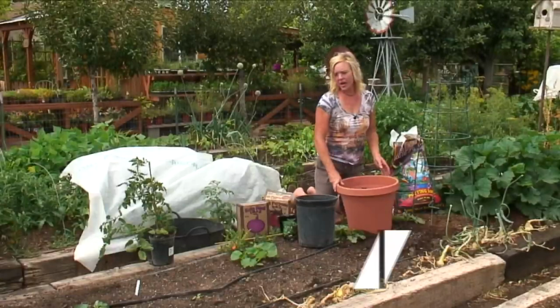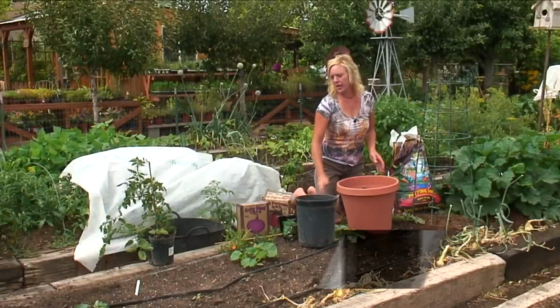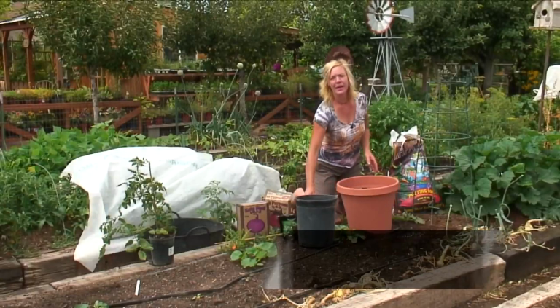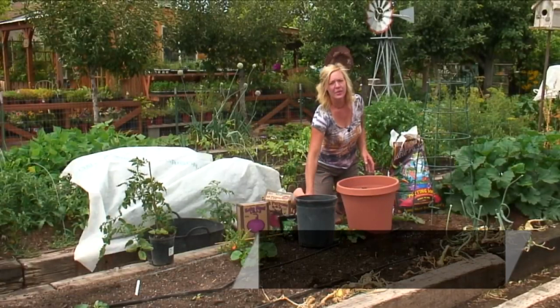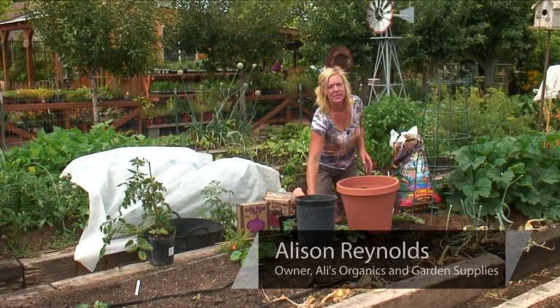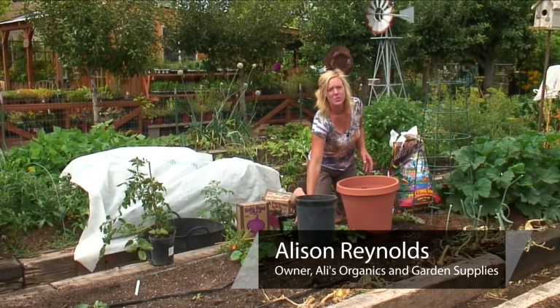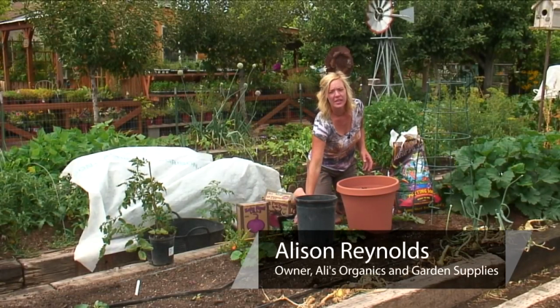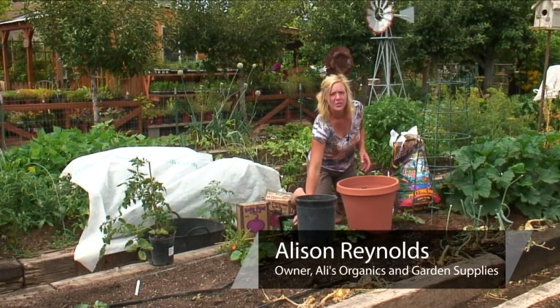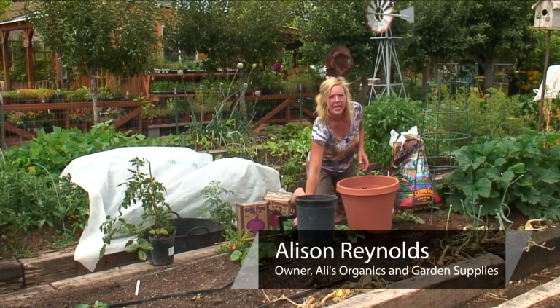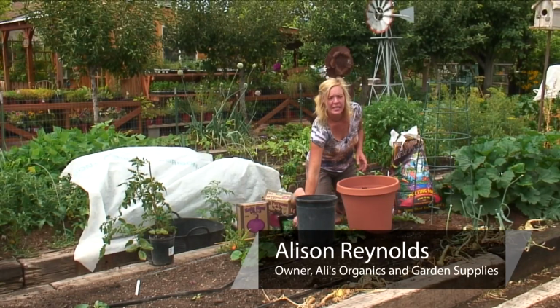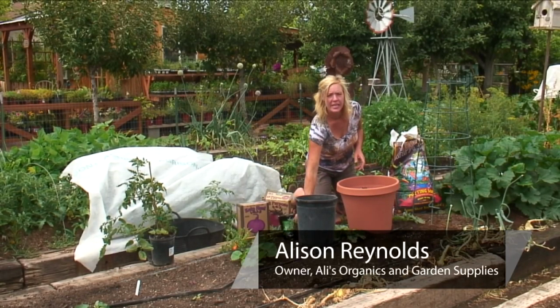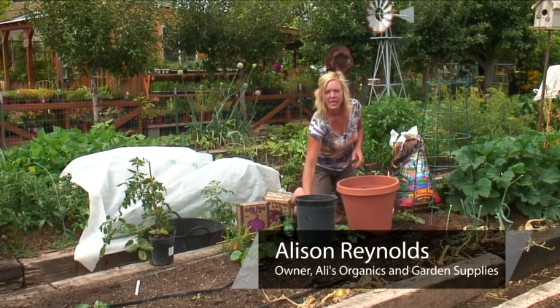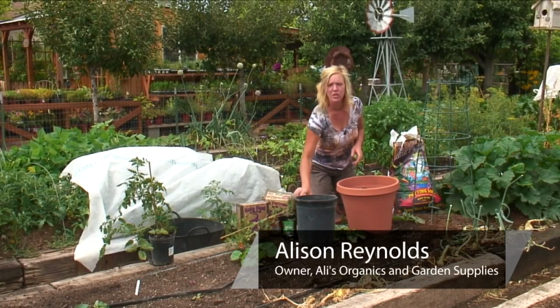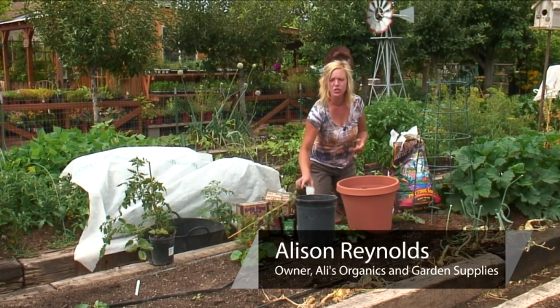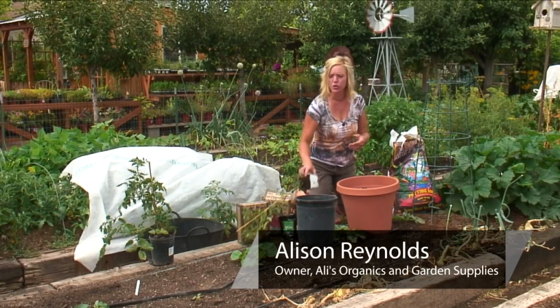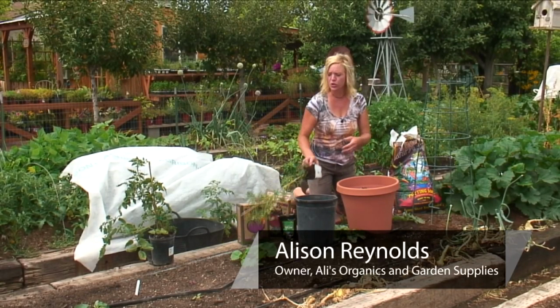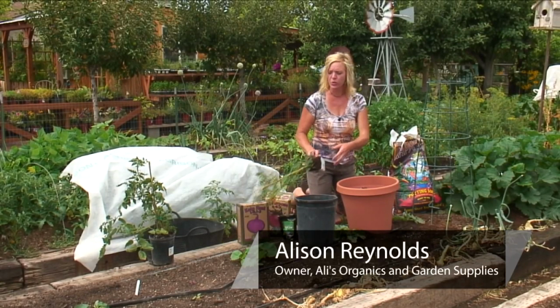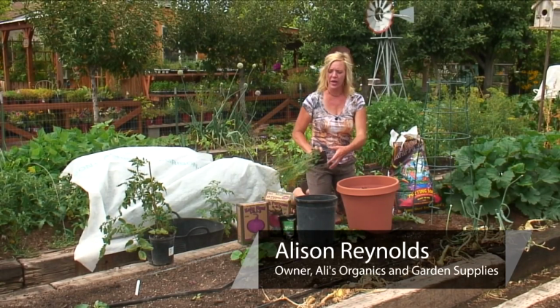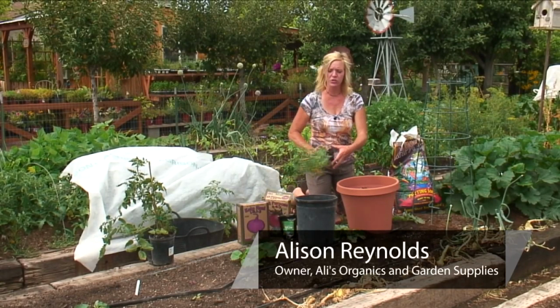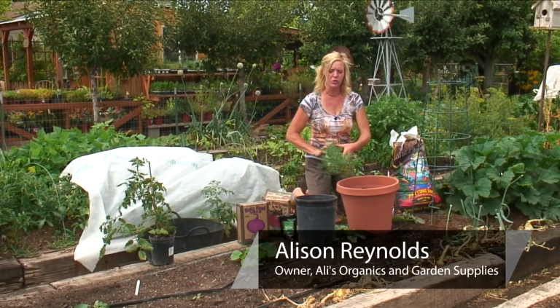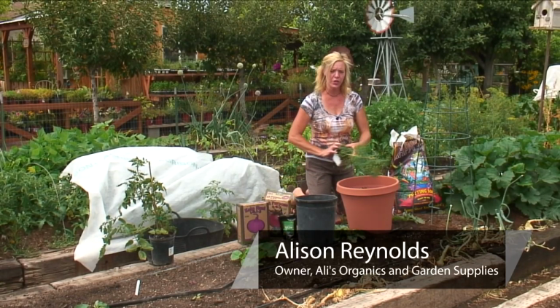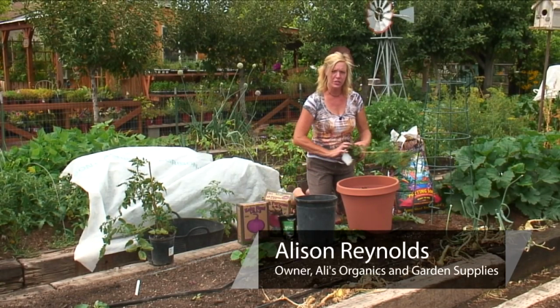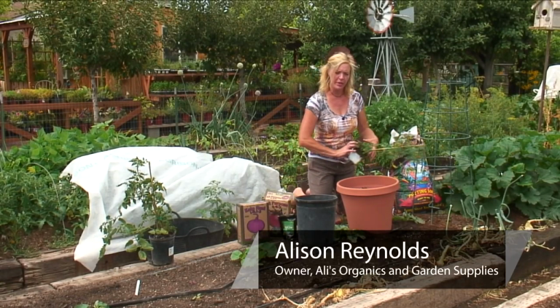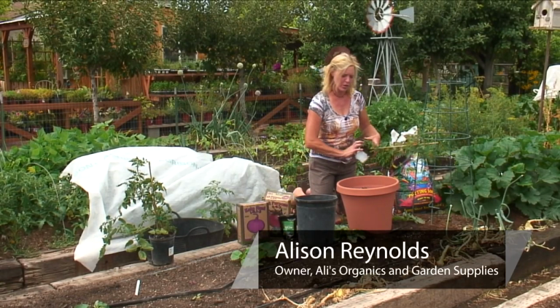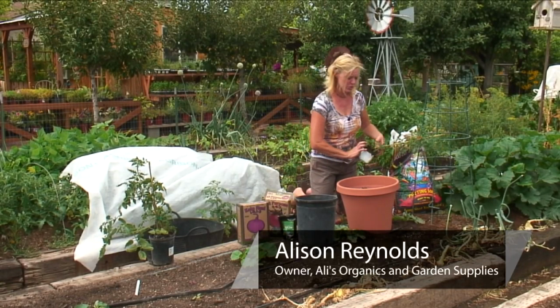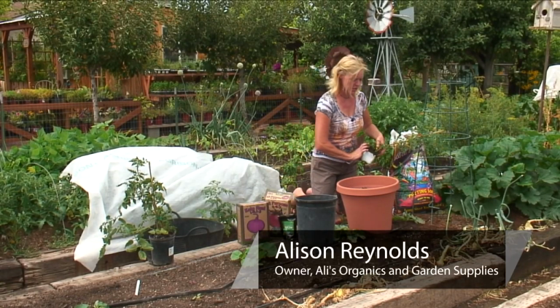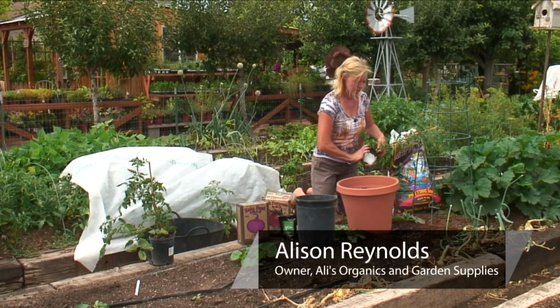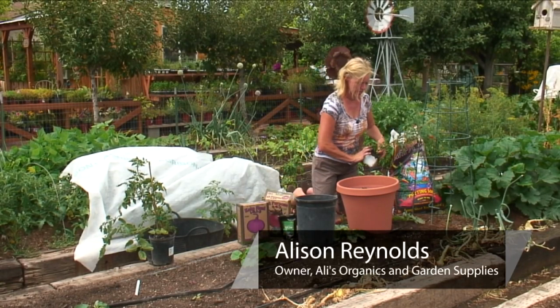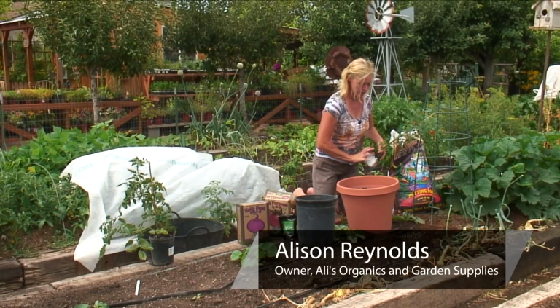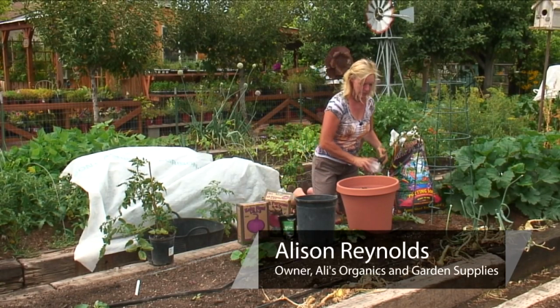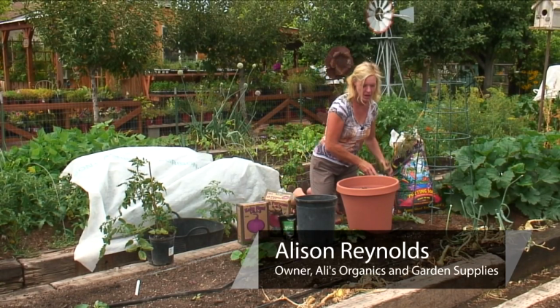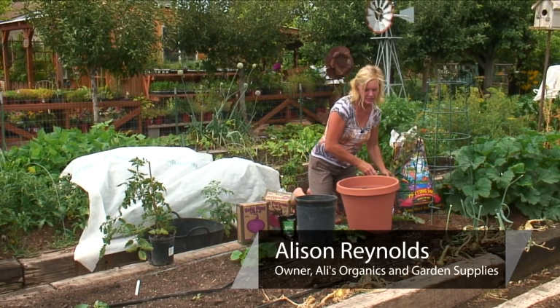Hi, I'm Allie Reynolds with Allie's Organics, and I want to show you how to grow cherry tomatoes in a pot.